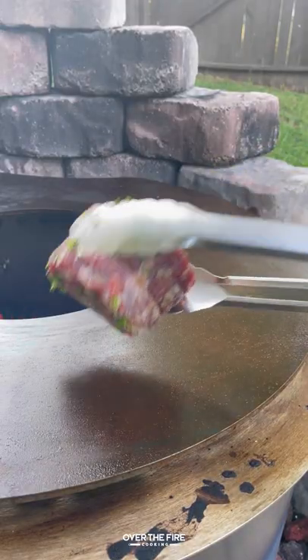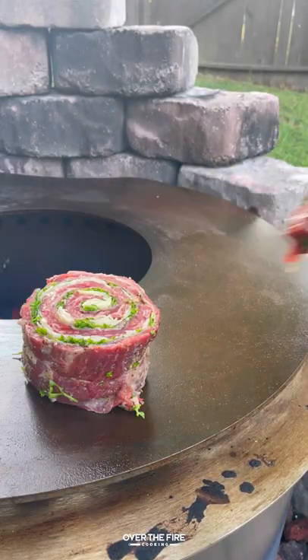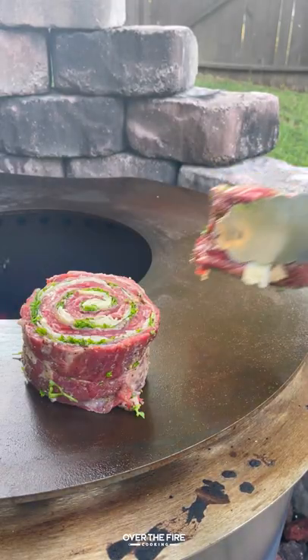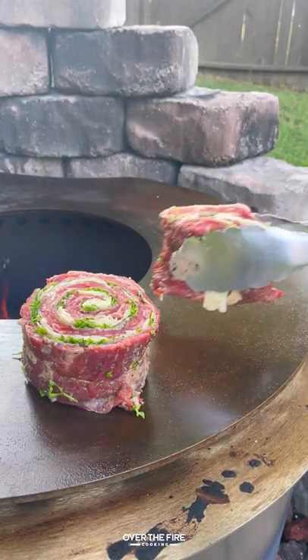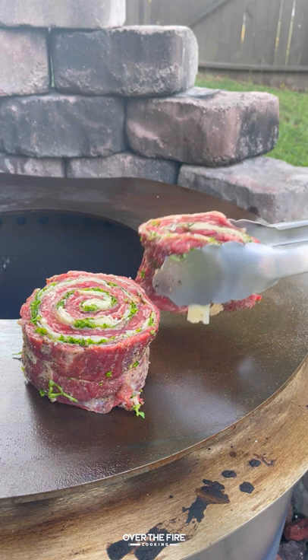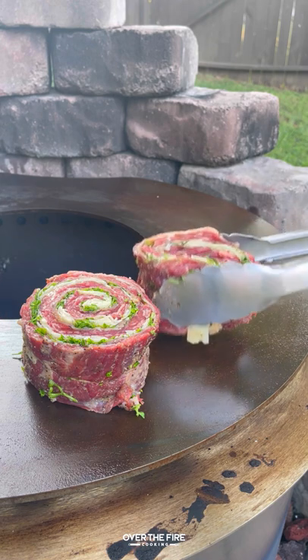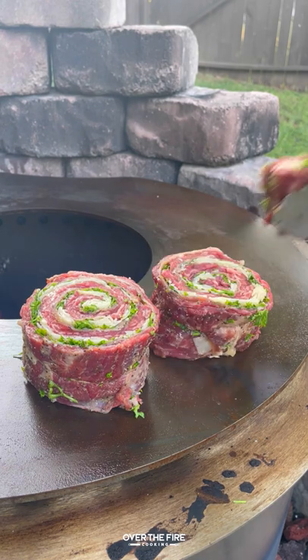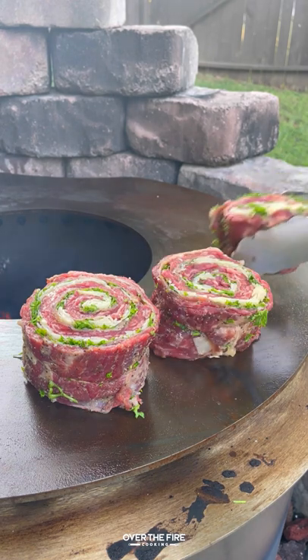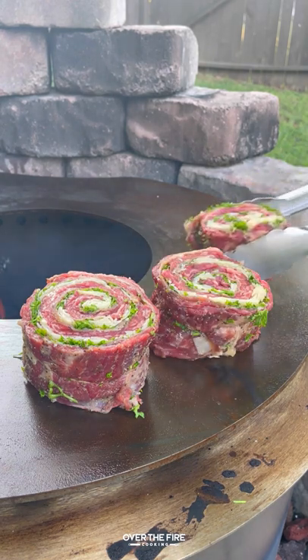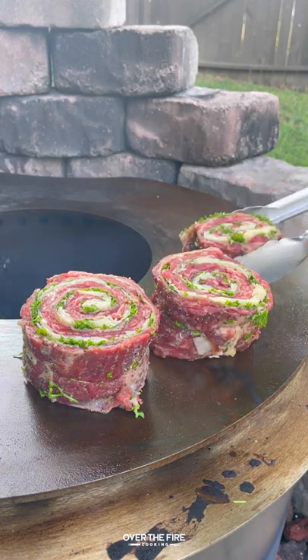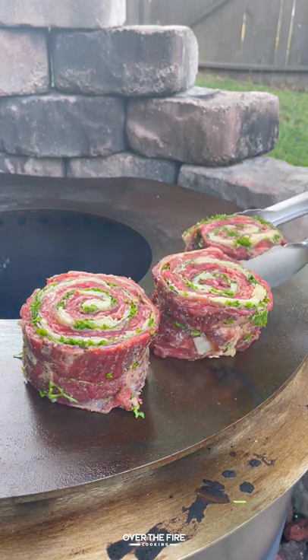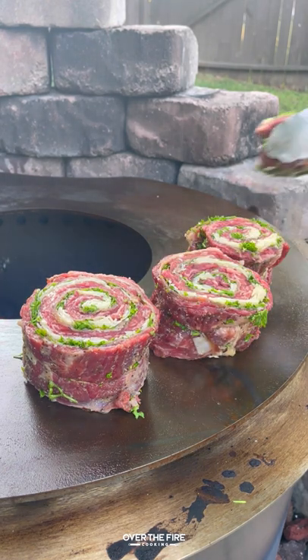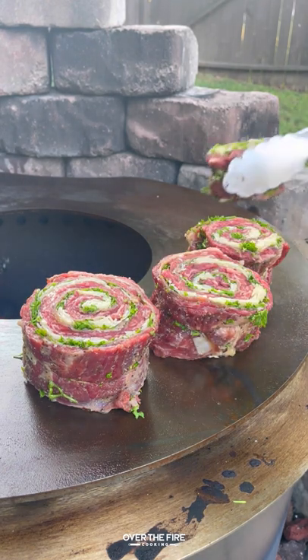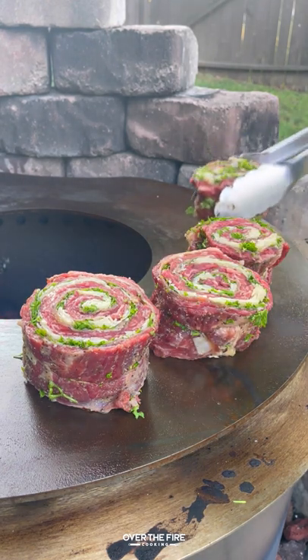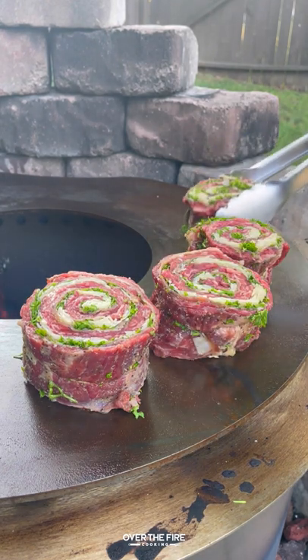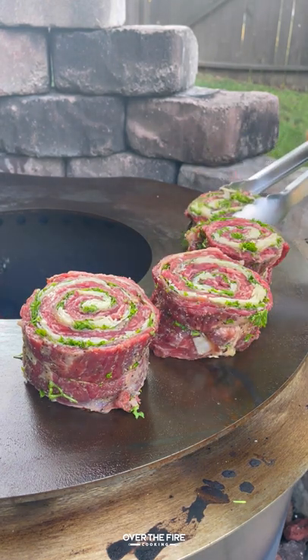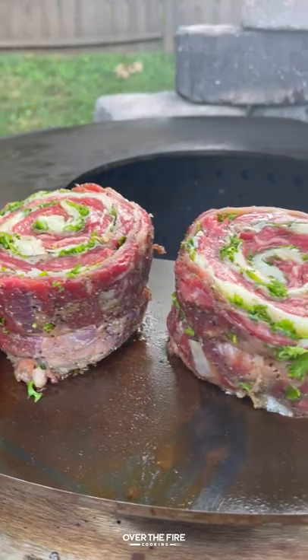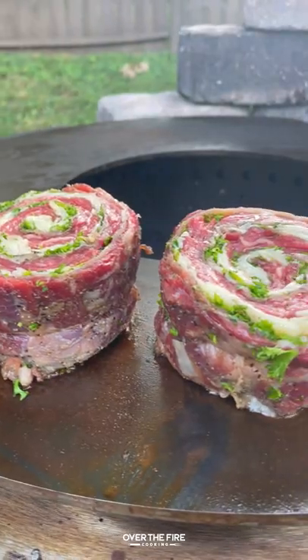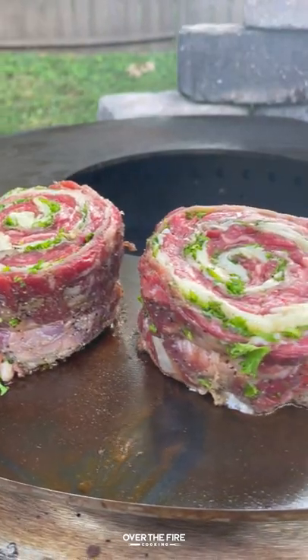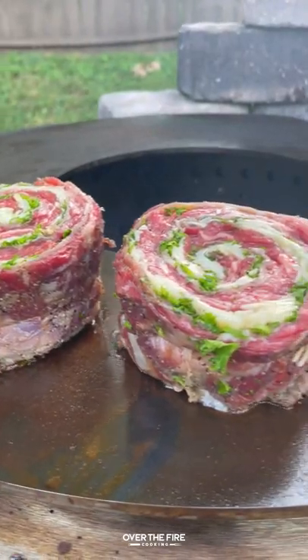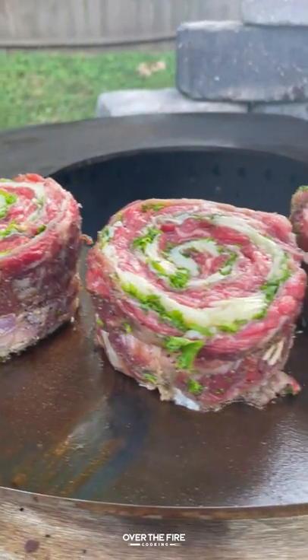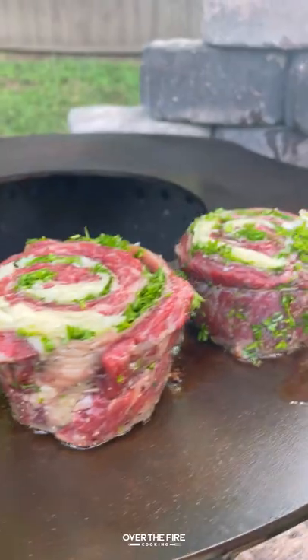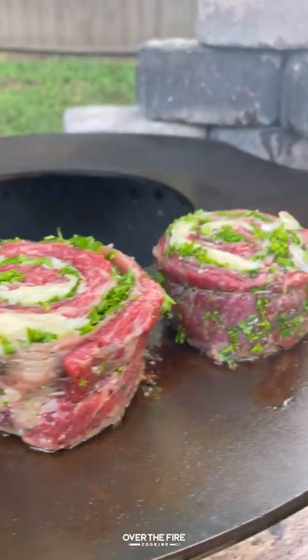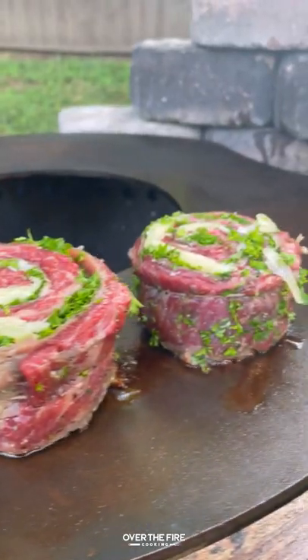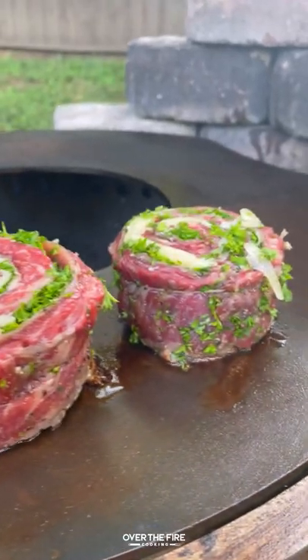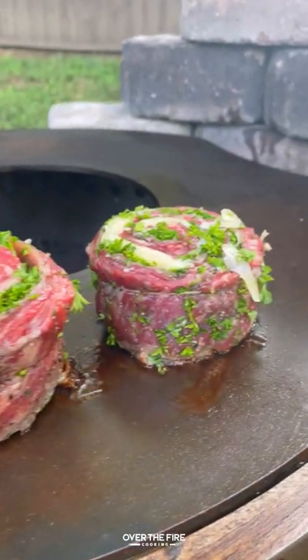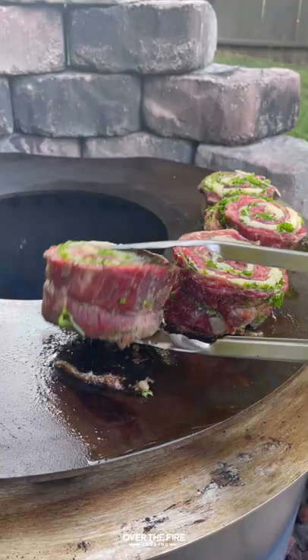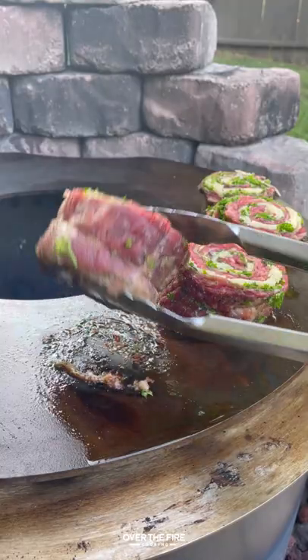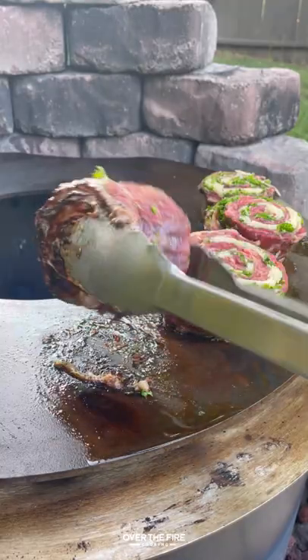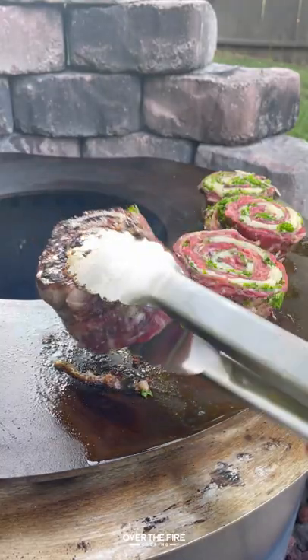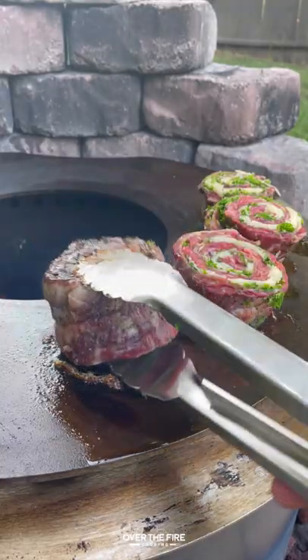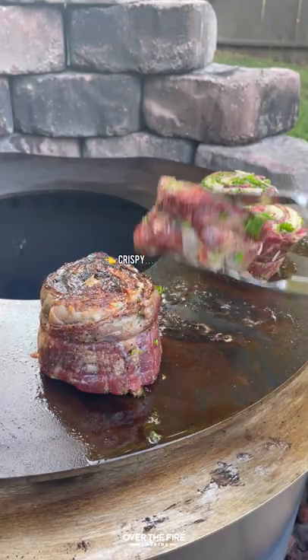I'm gonna add these guys on to cook for about four to five minutes per side.